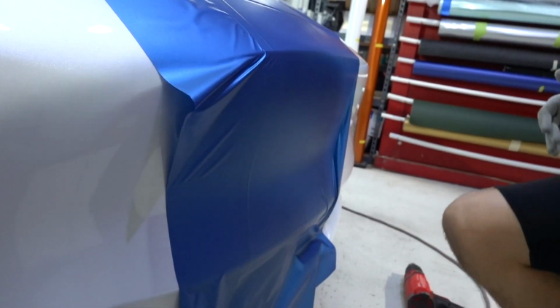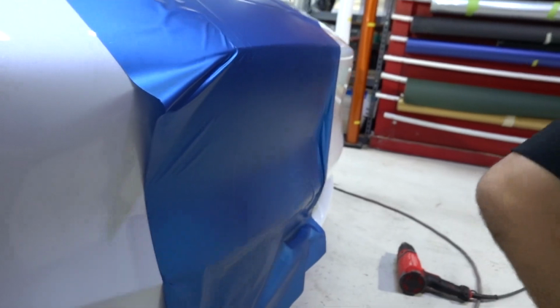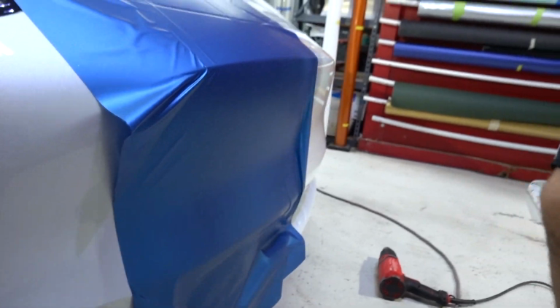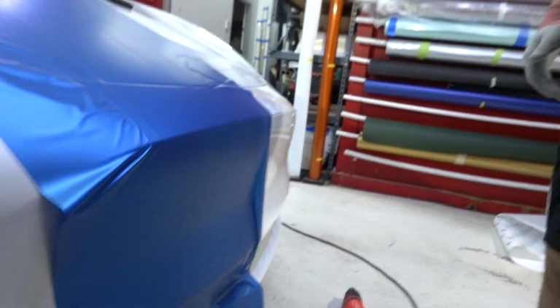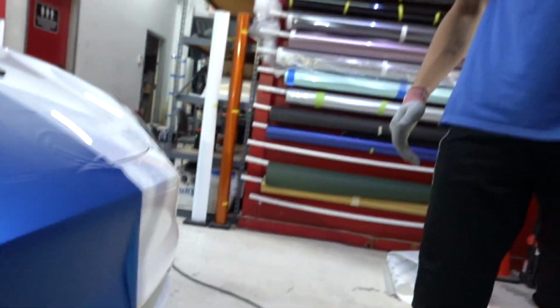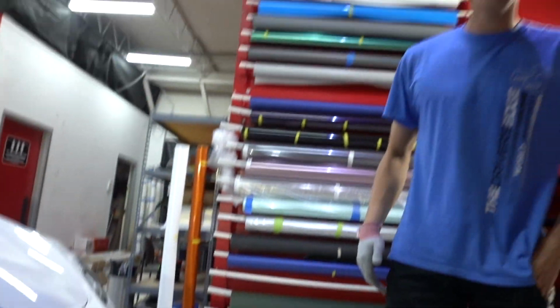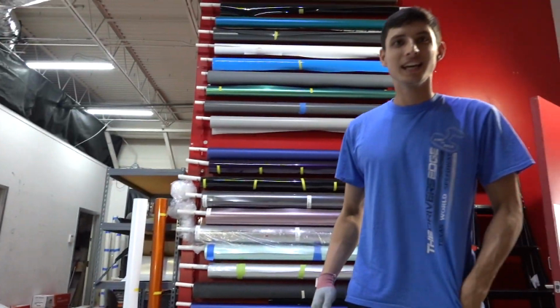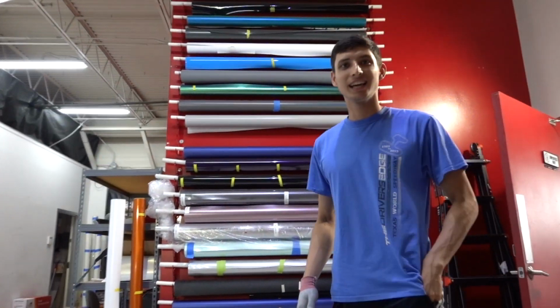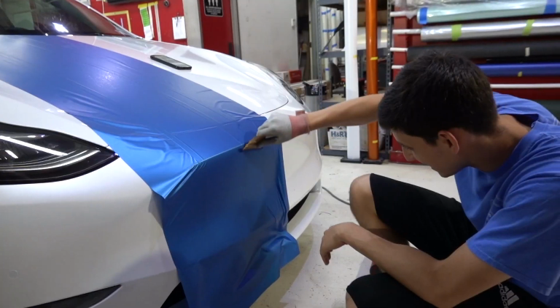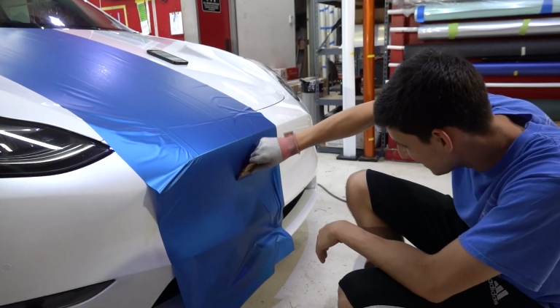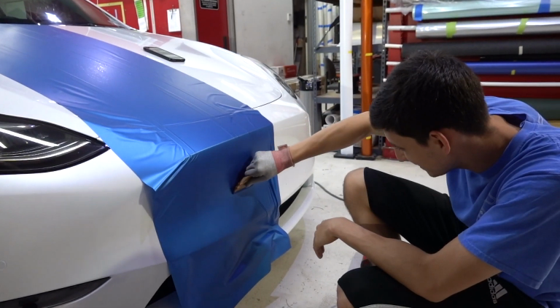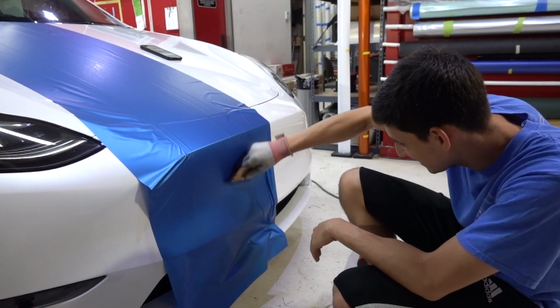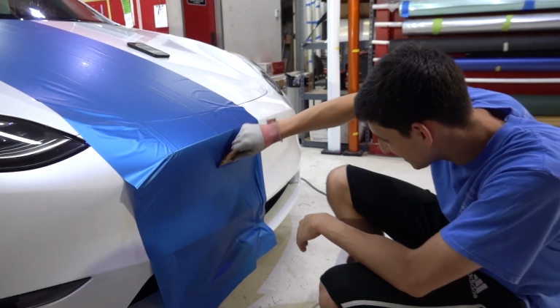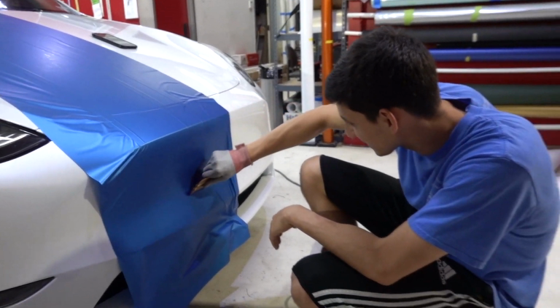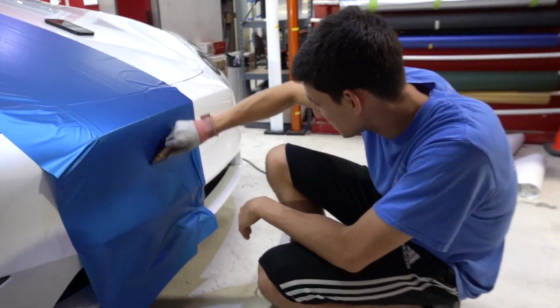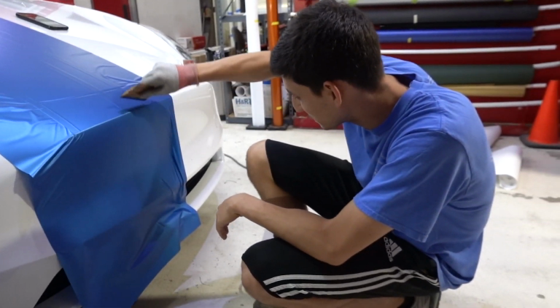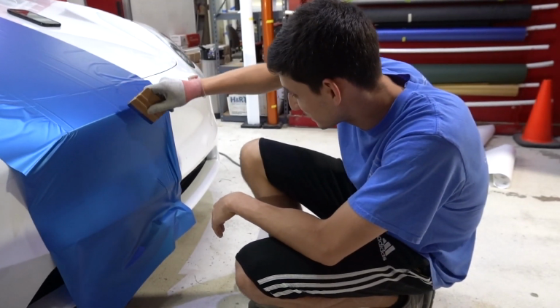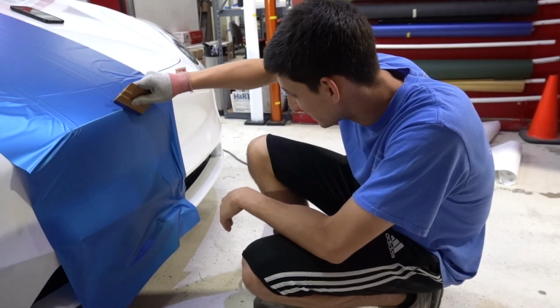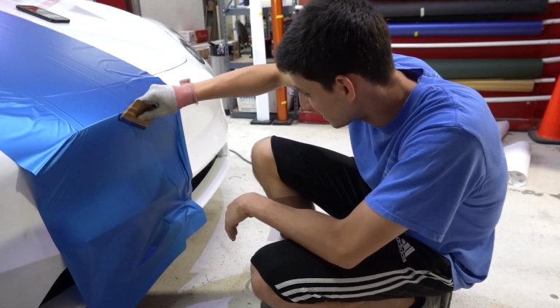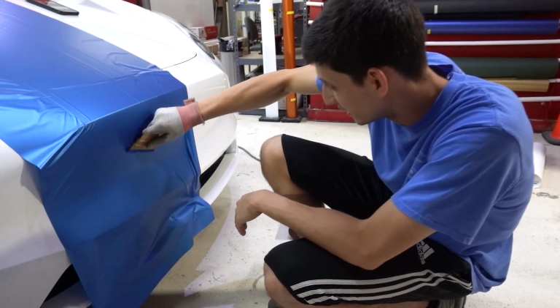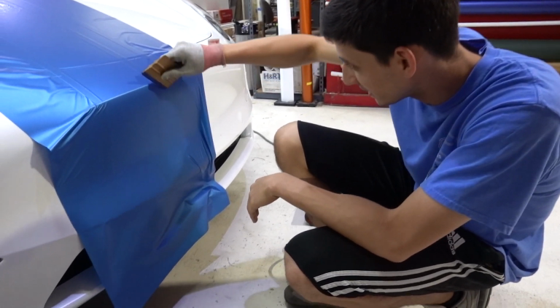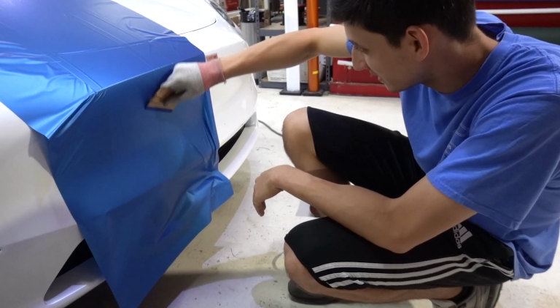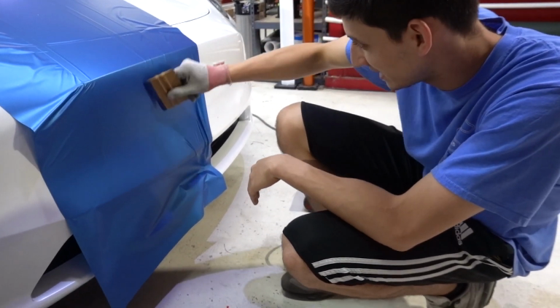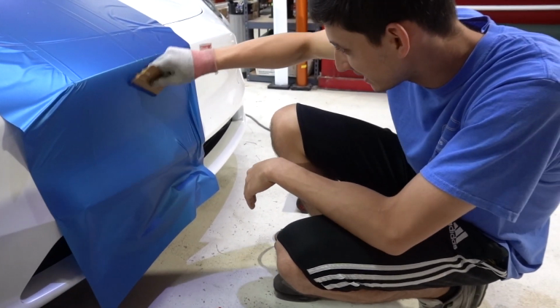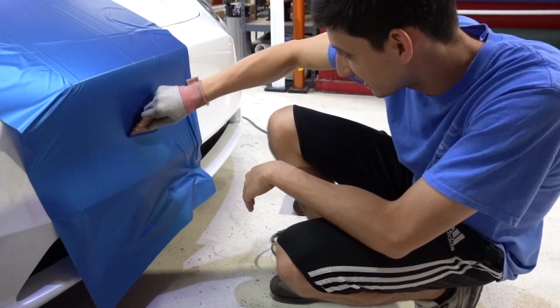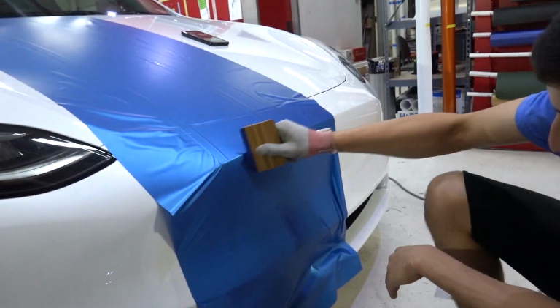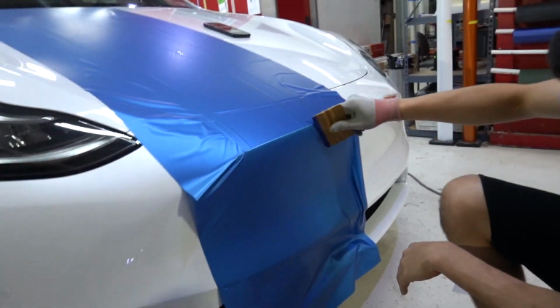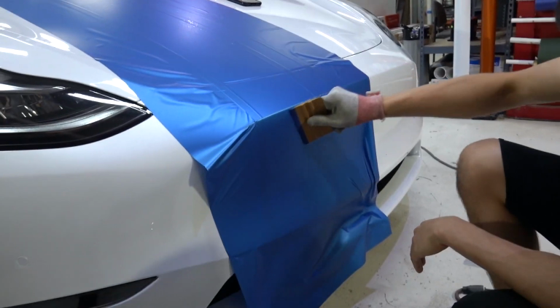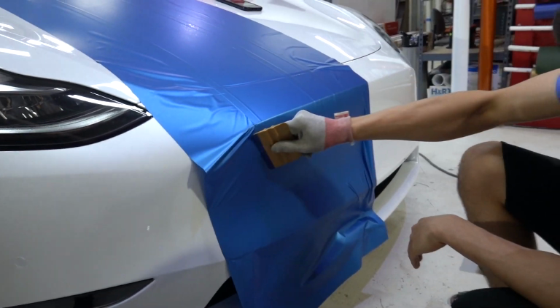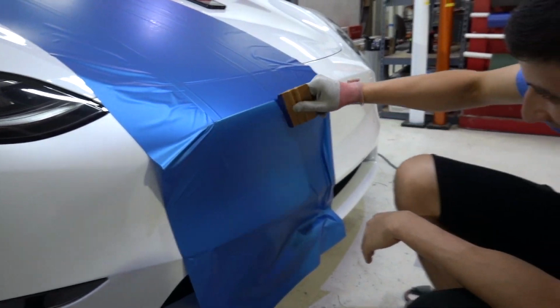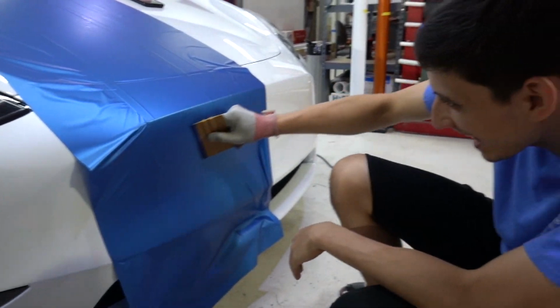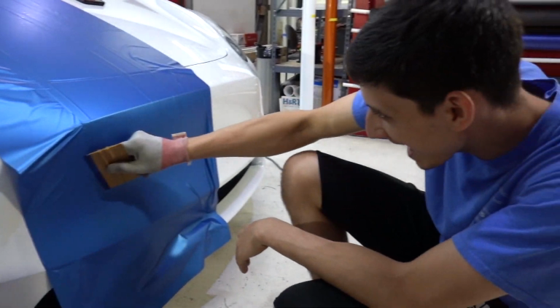Glass, baby. You got it? I got it, Sean. Ooh, glass.